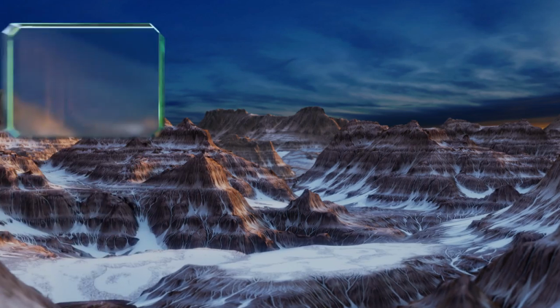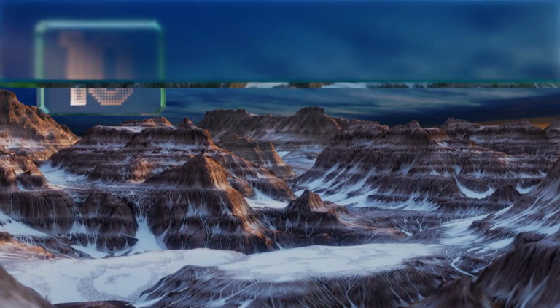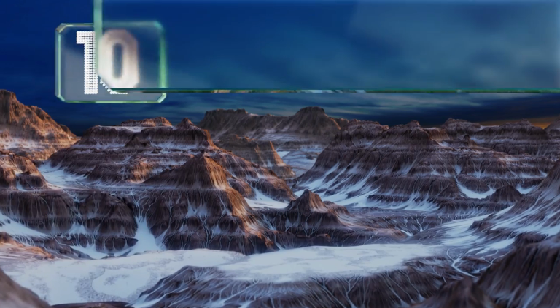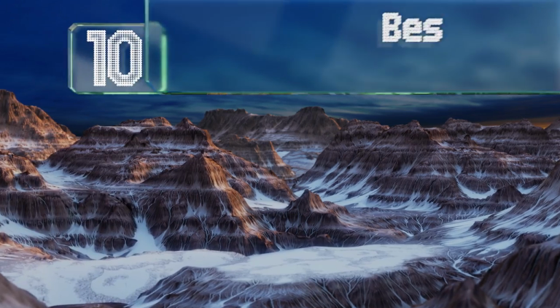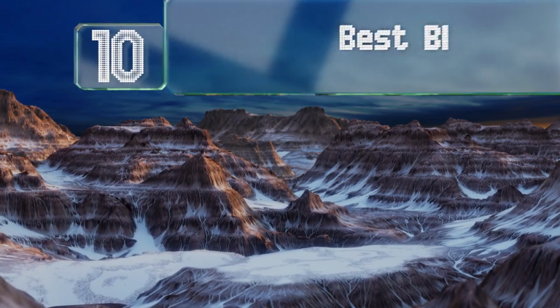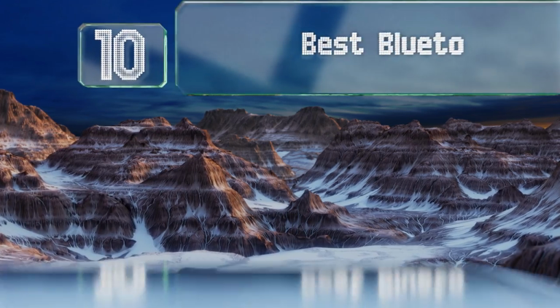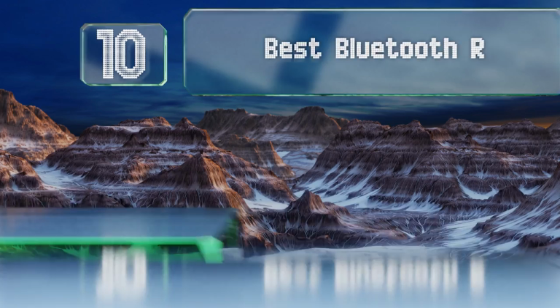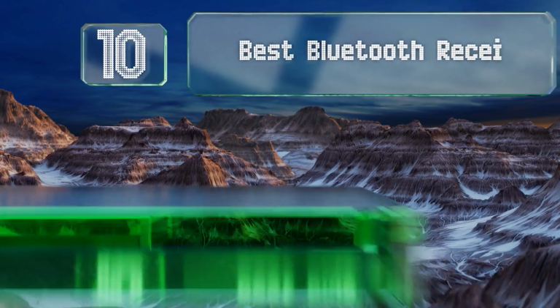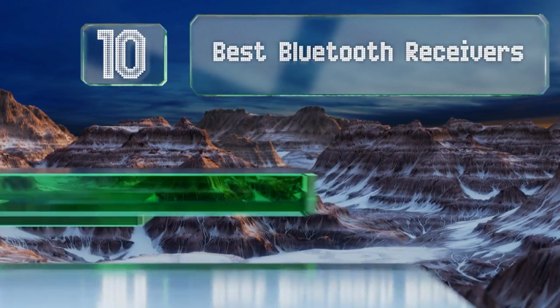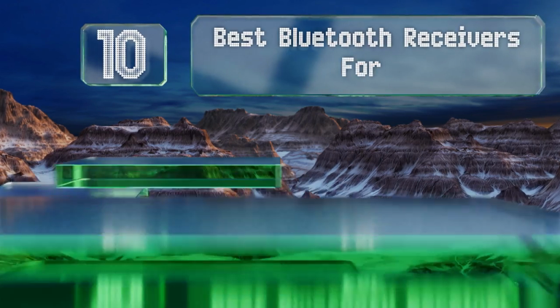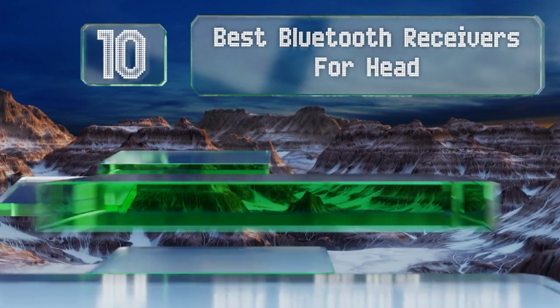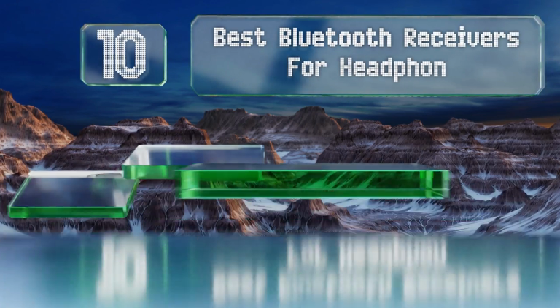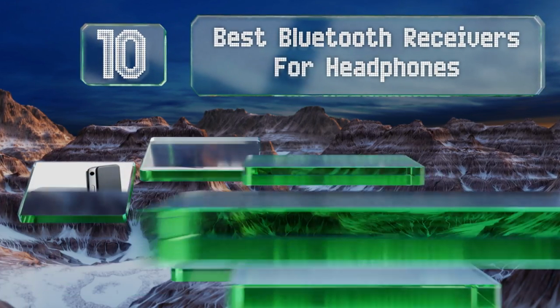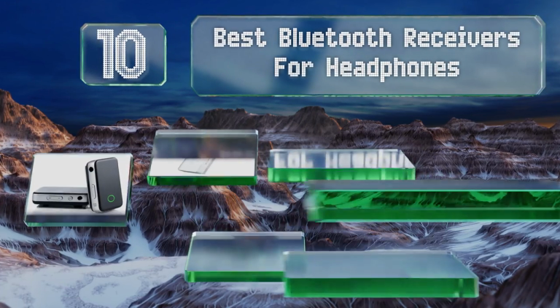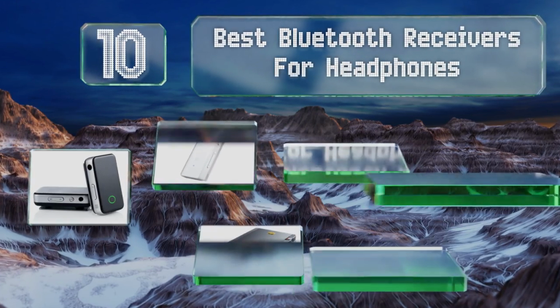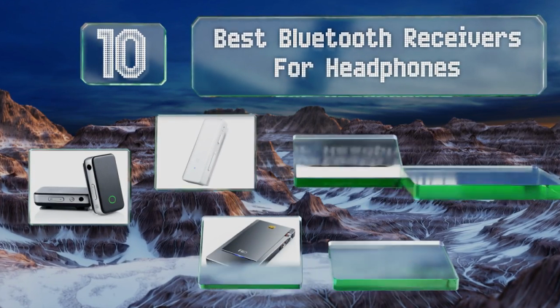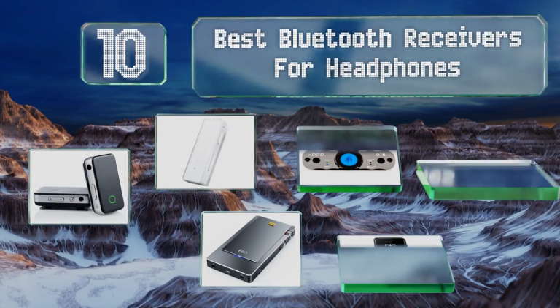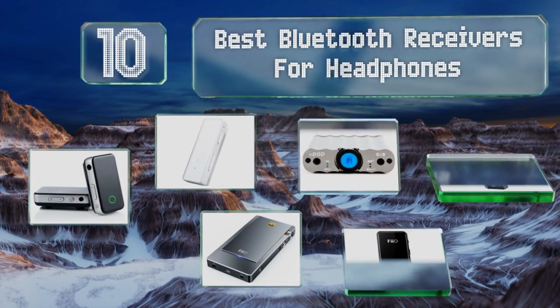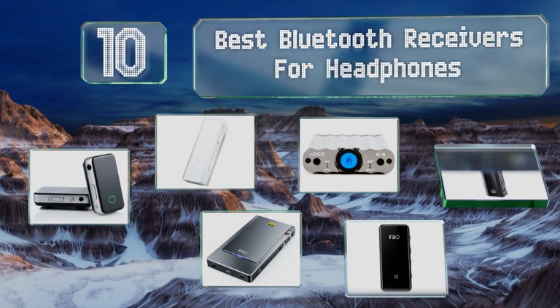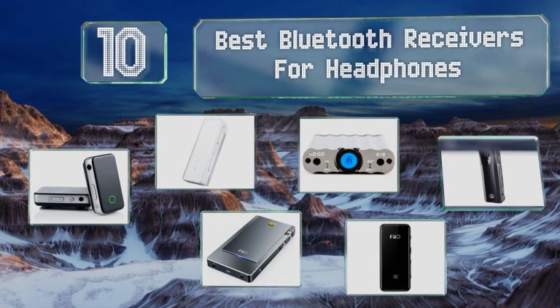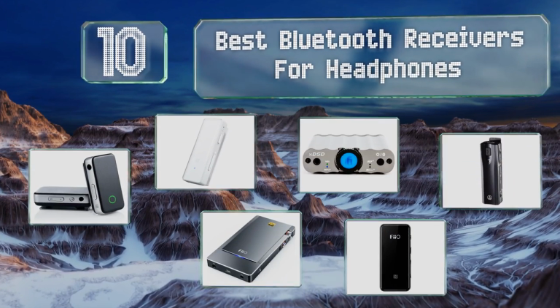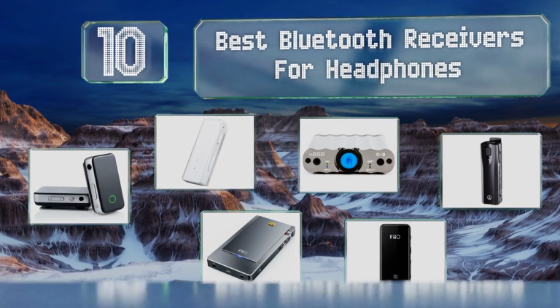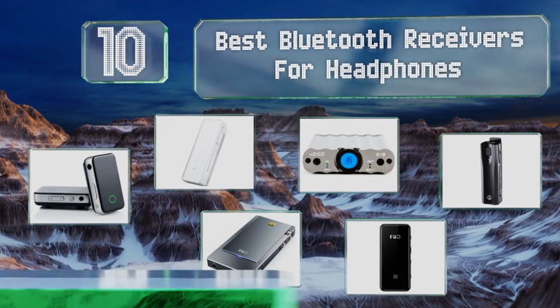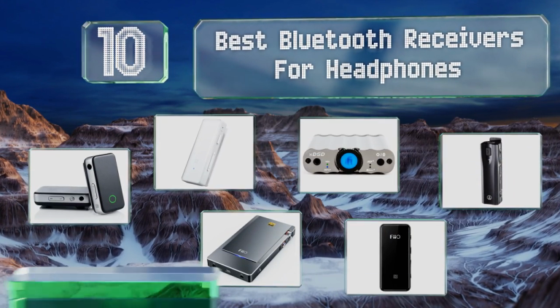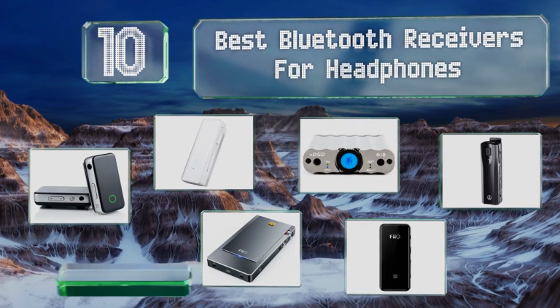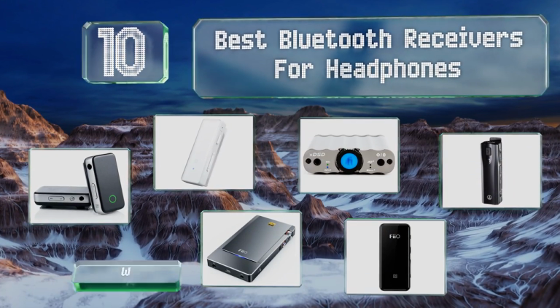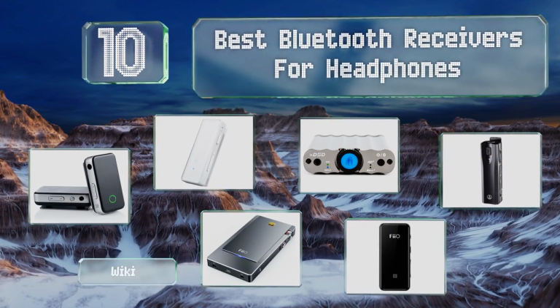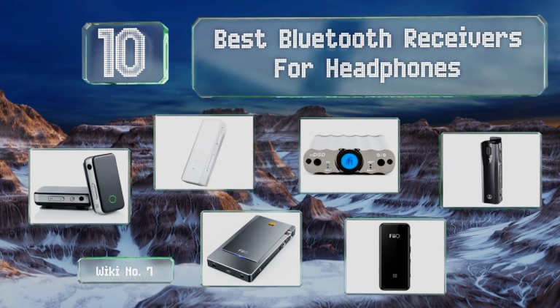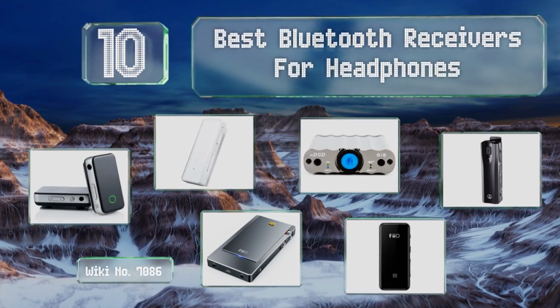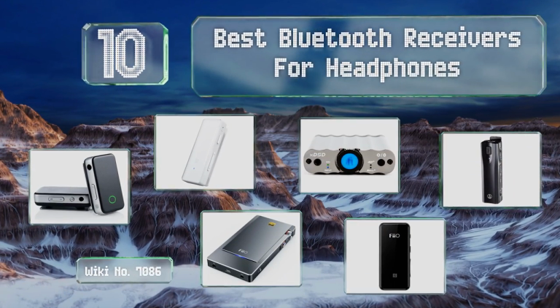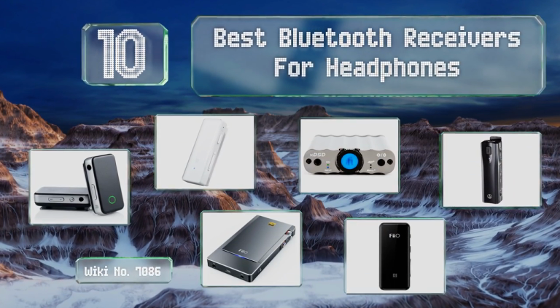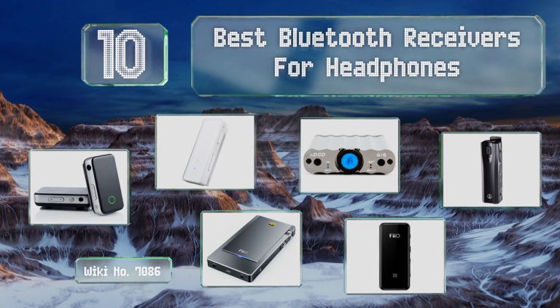EasyVid presents the 10 best Bluetooth receivers for headphones. Let's get started with the list.